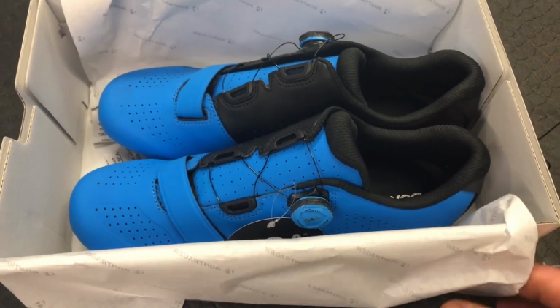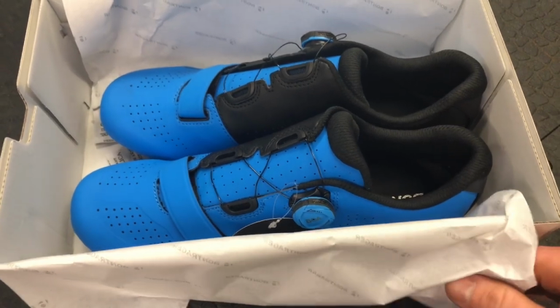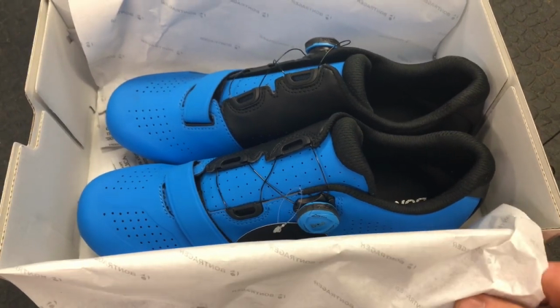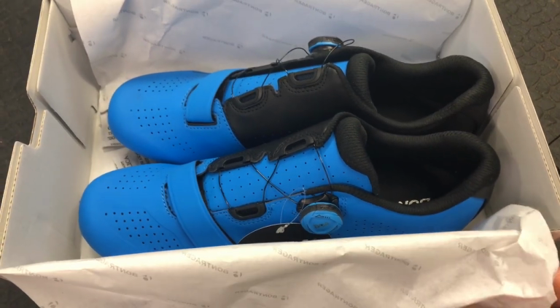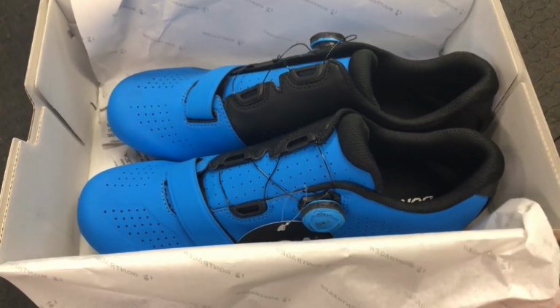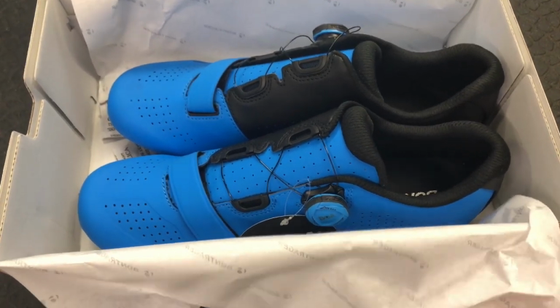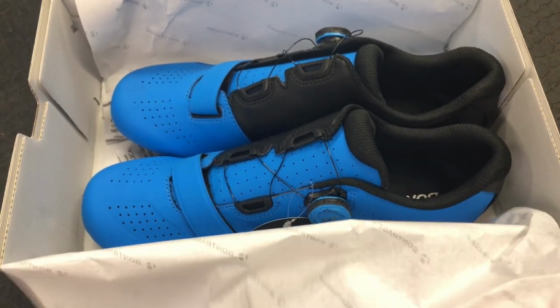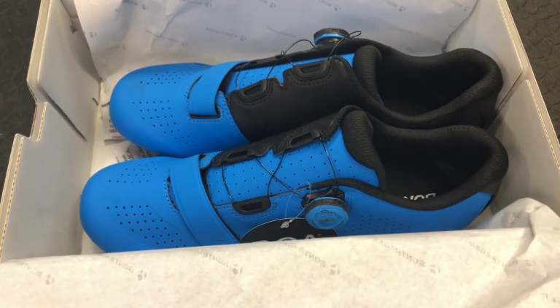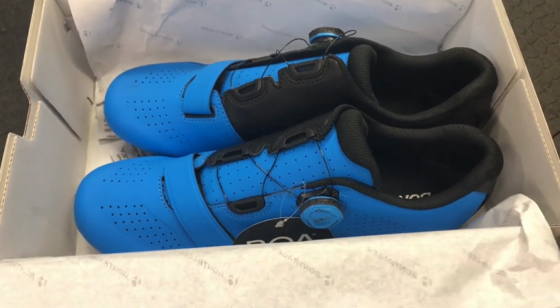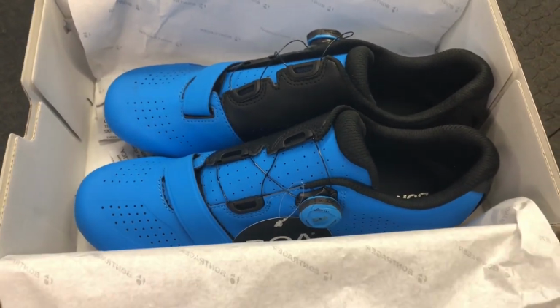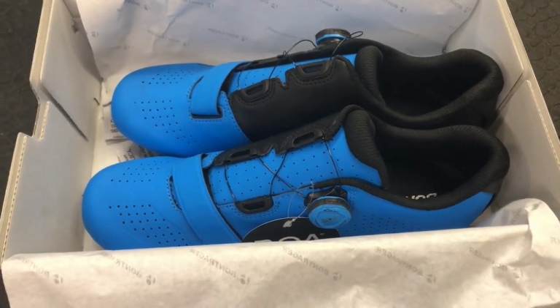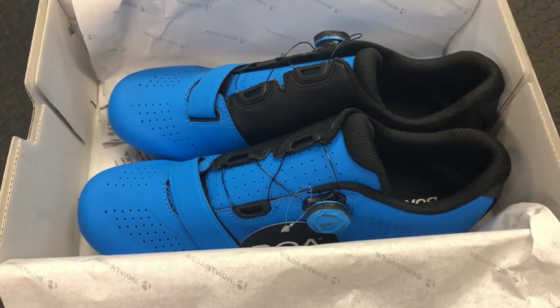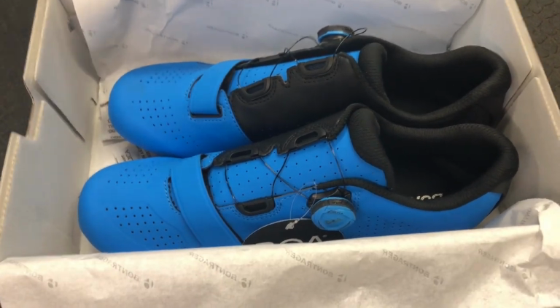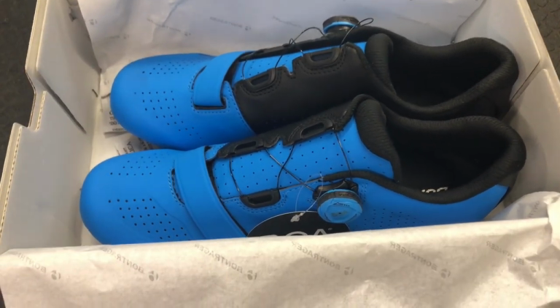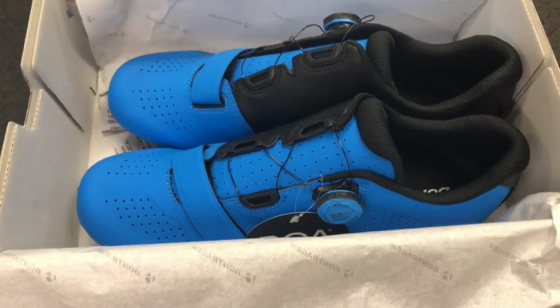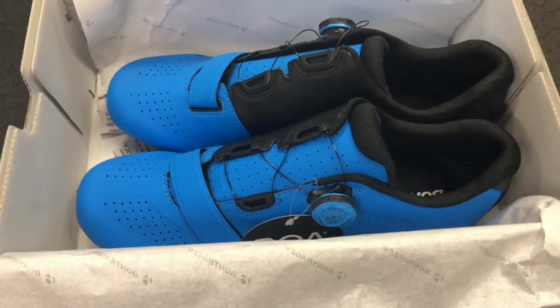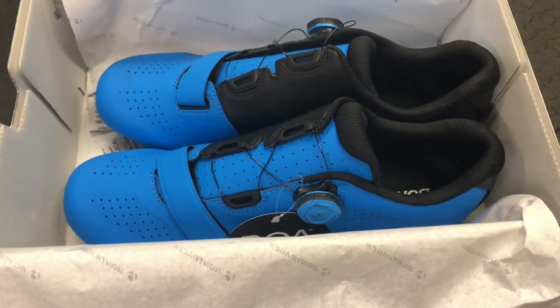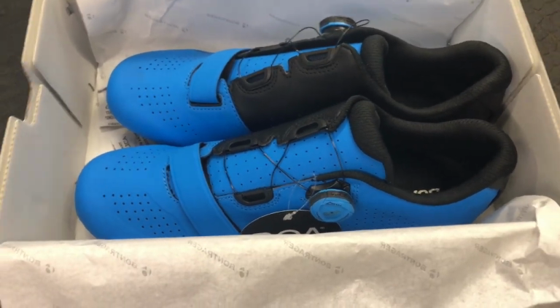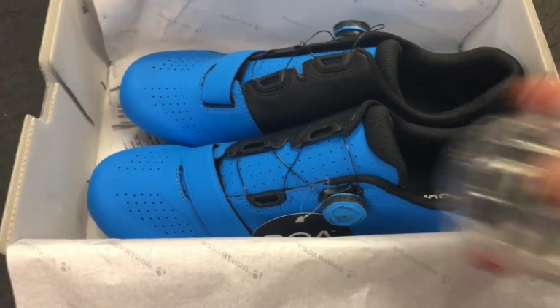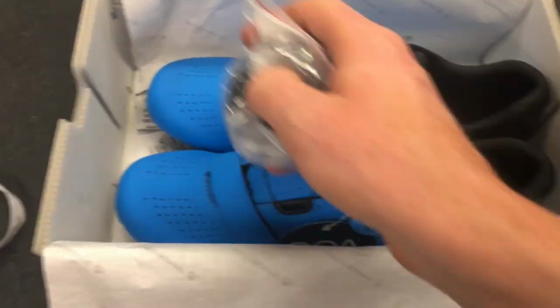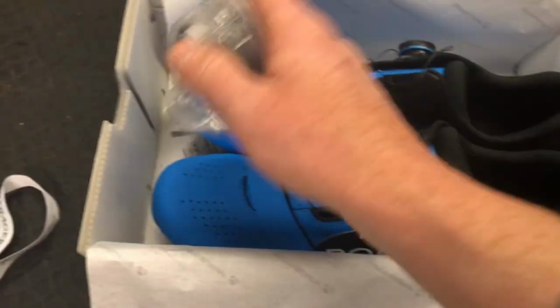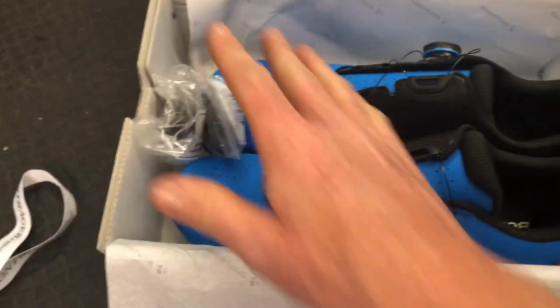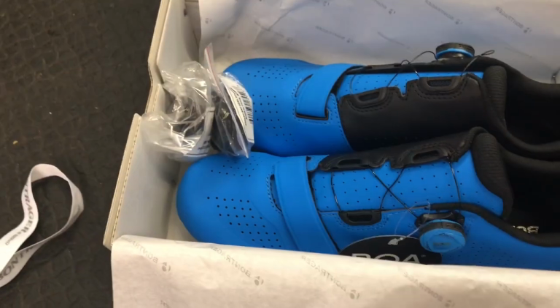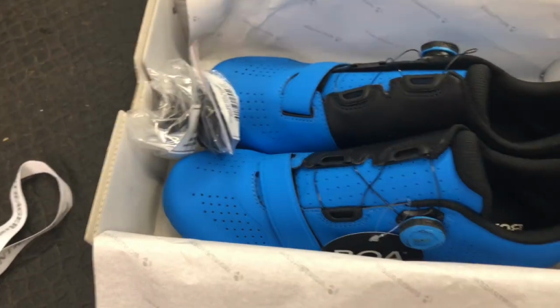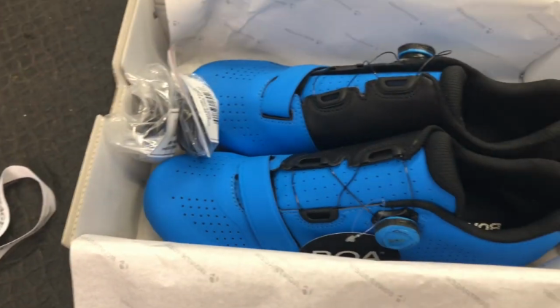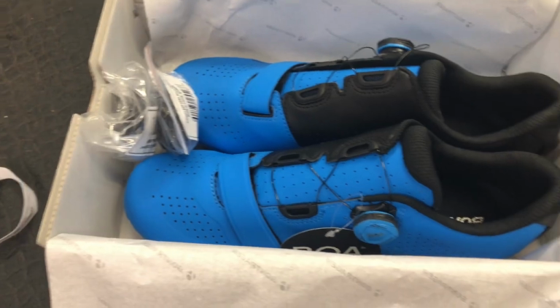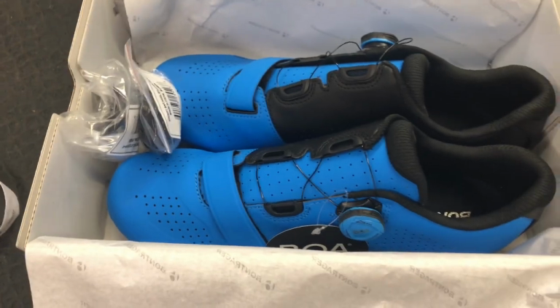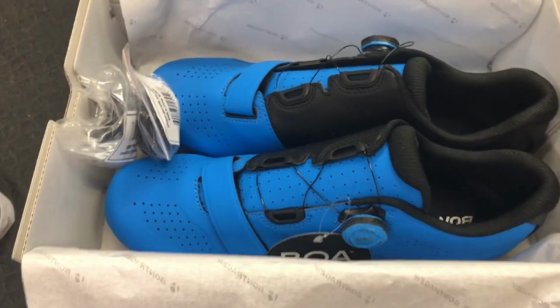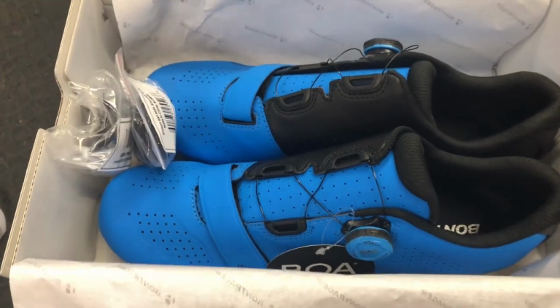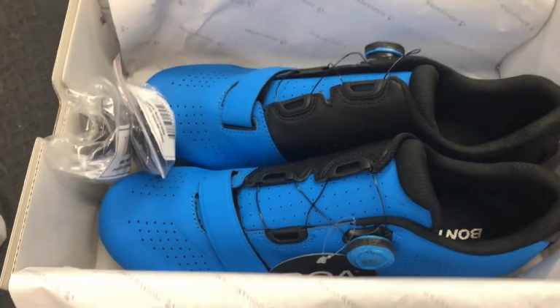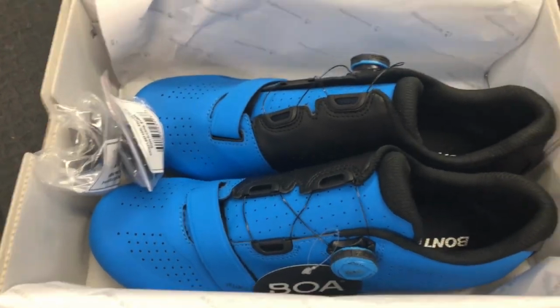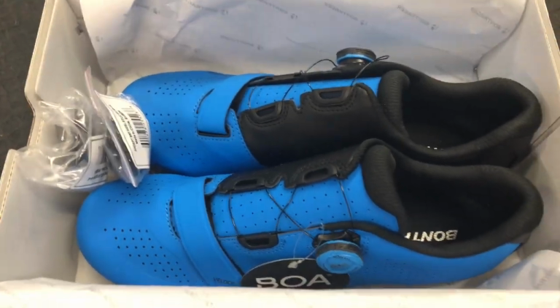You can see that in the description below. Let us know what you think of the colour of these shoes — cheers!